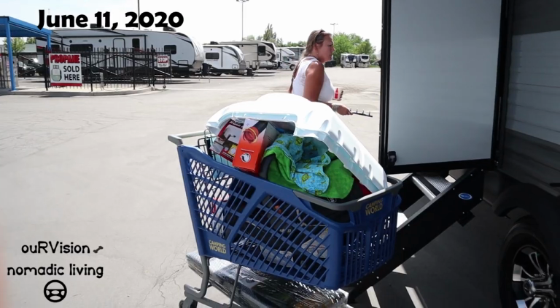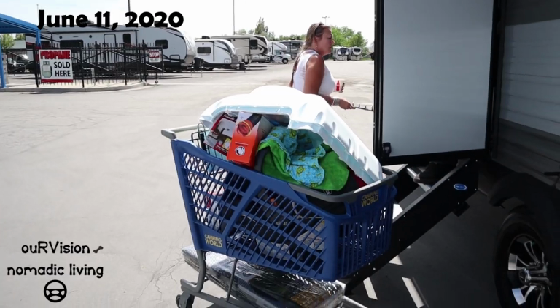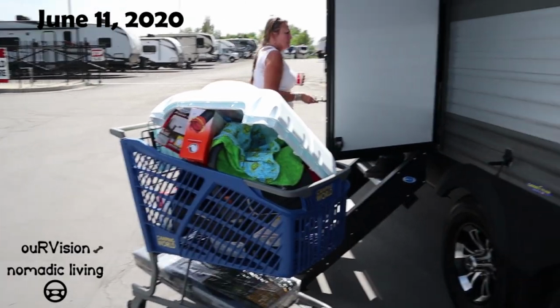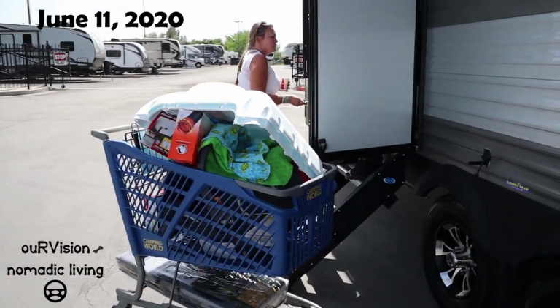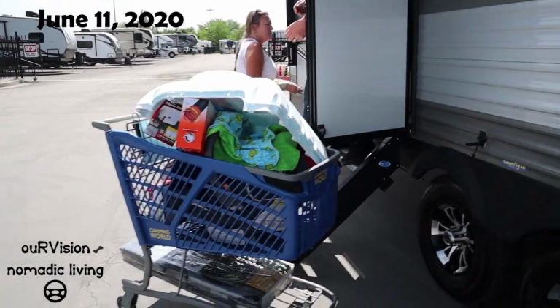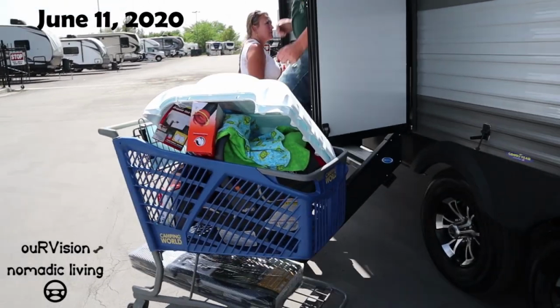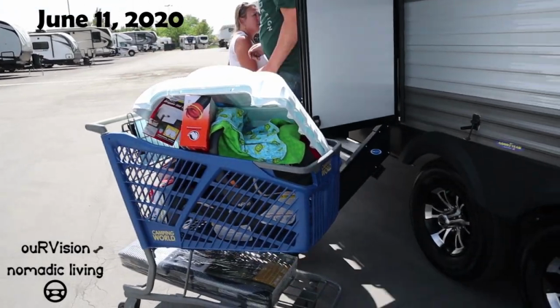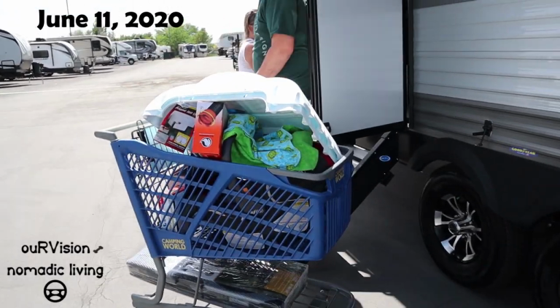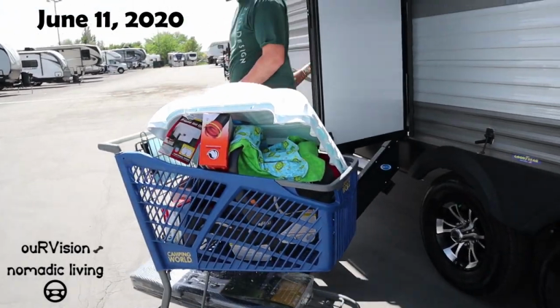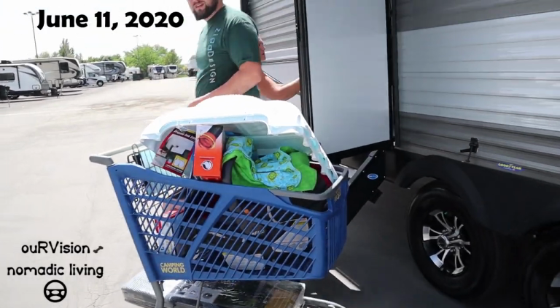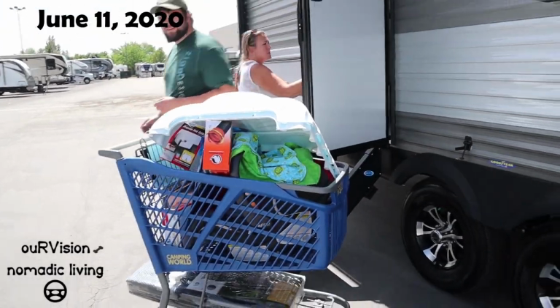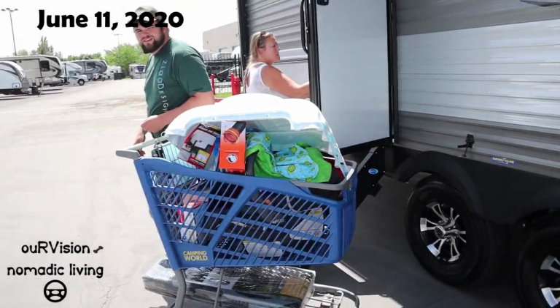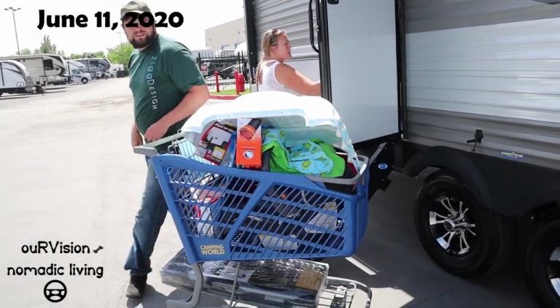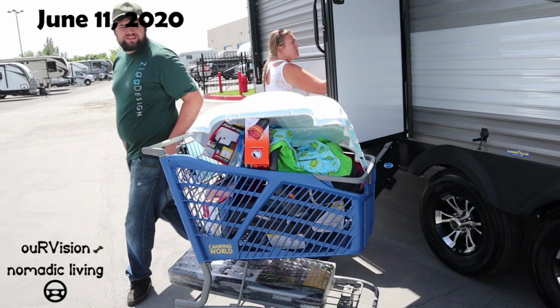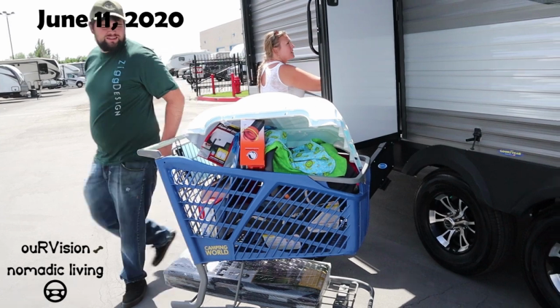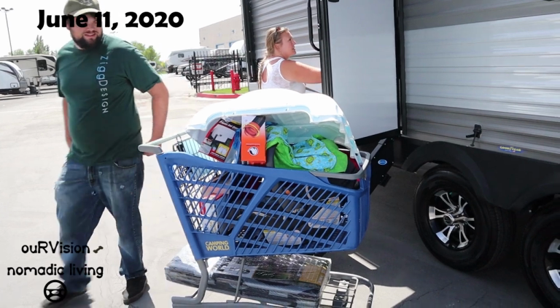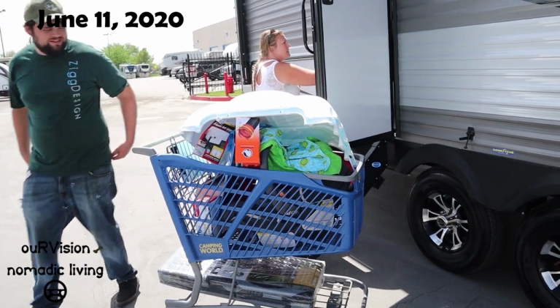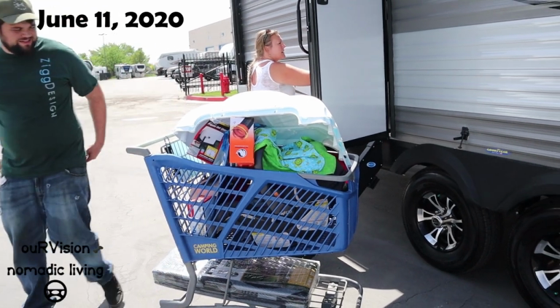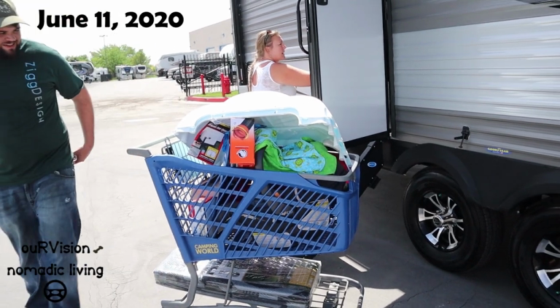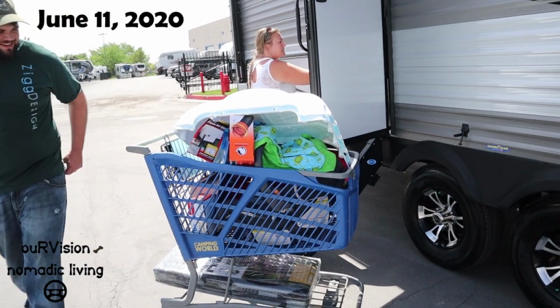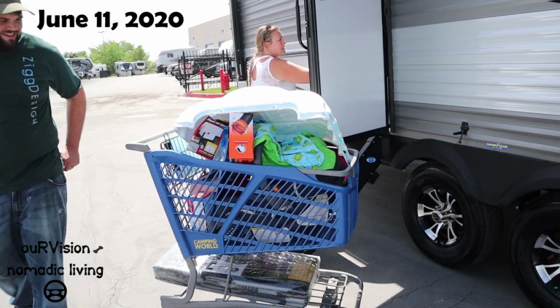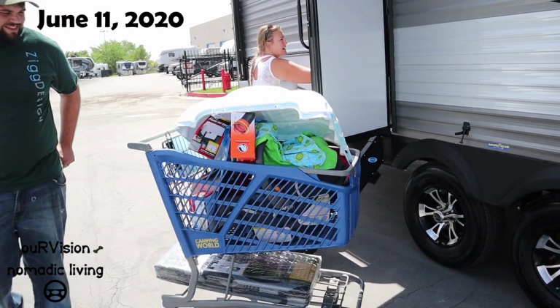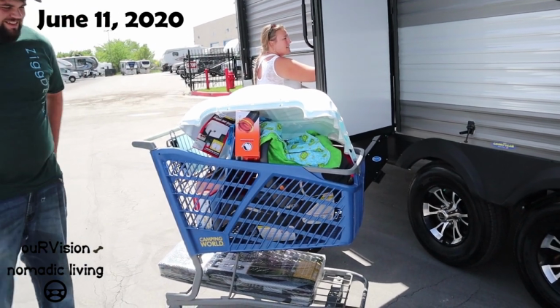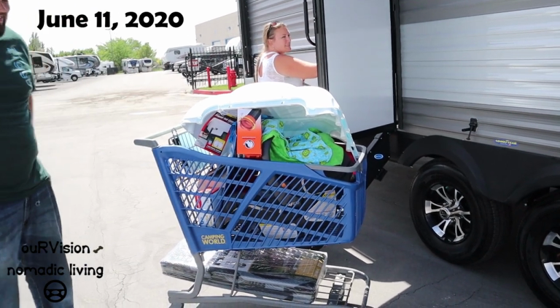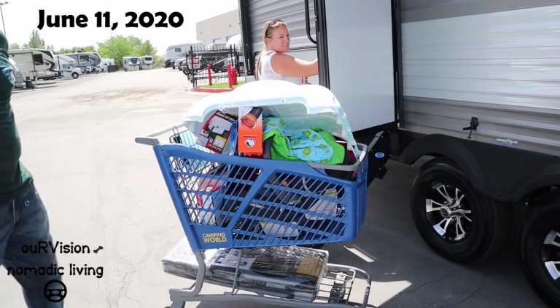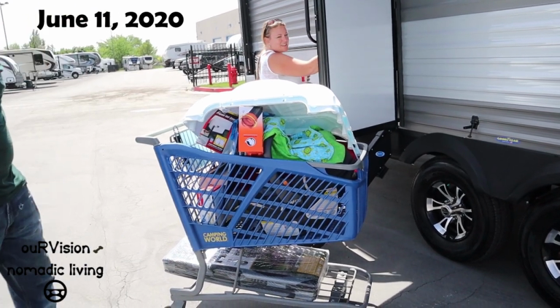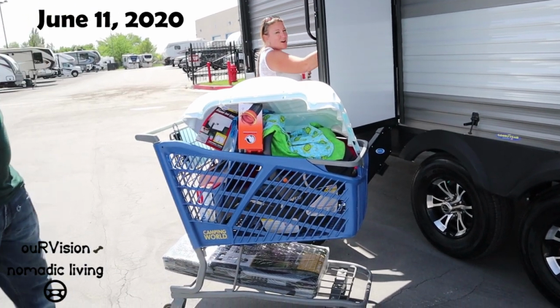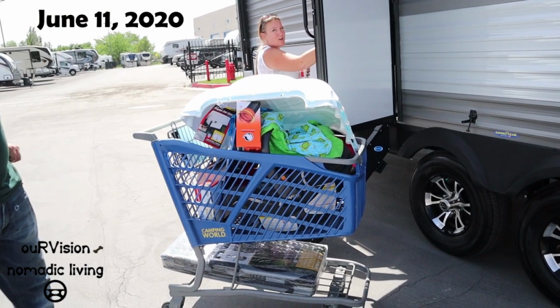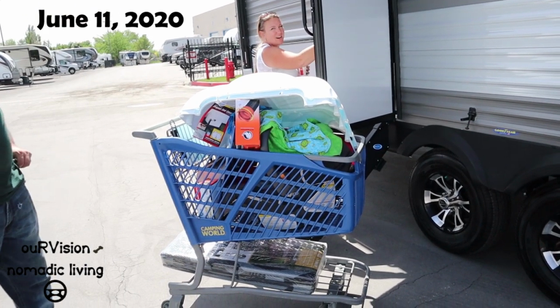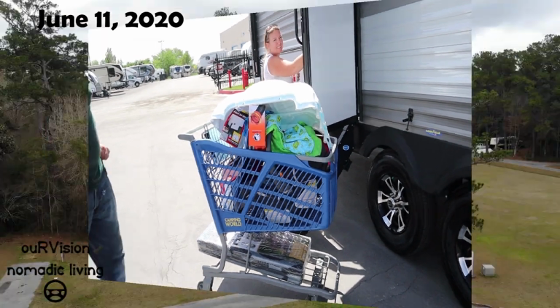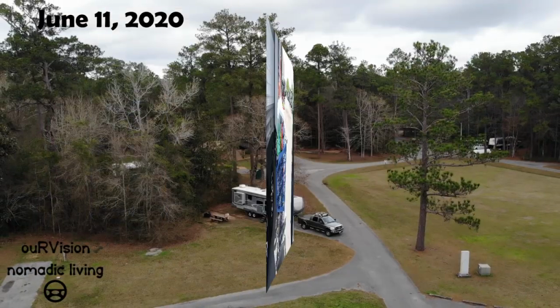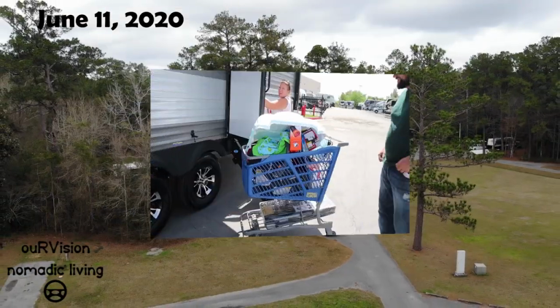So wait a minute, is there a baby in that carriage? Did you buy a baby?